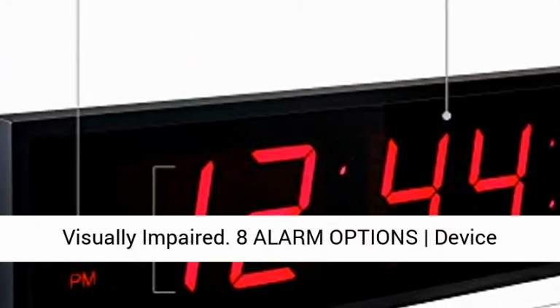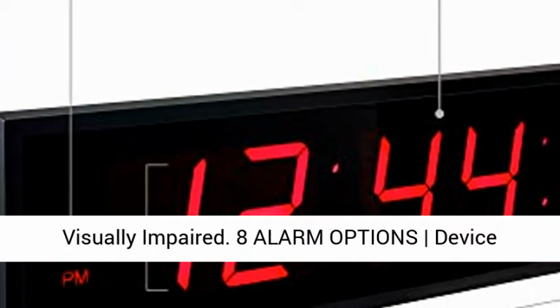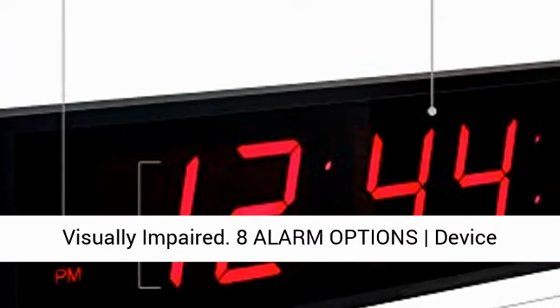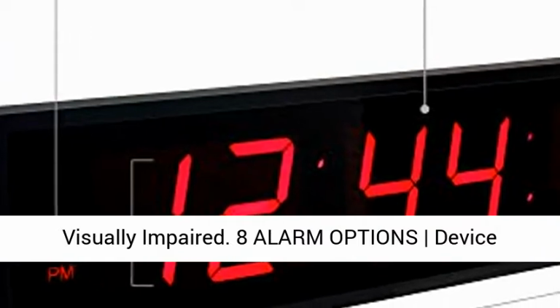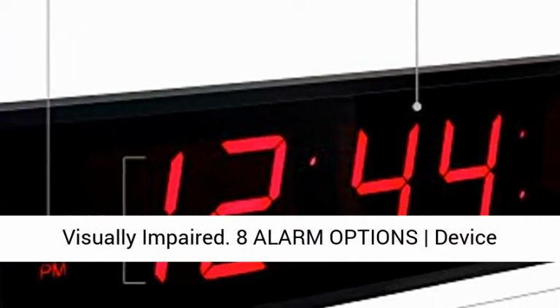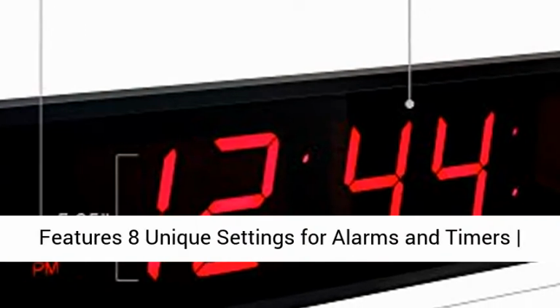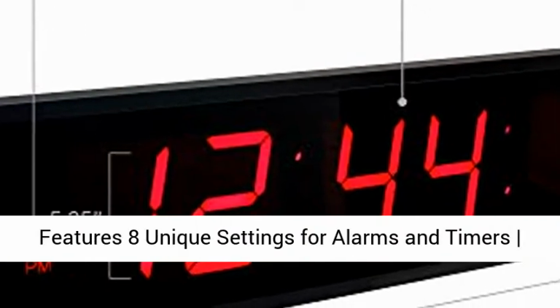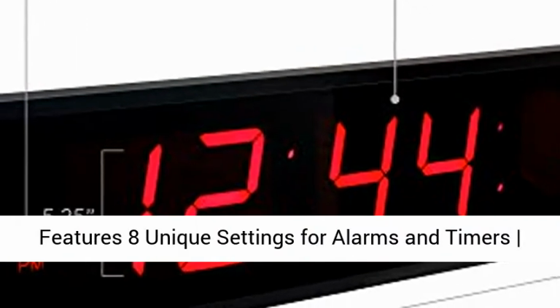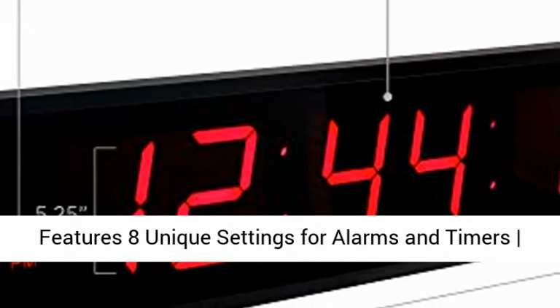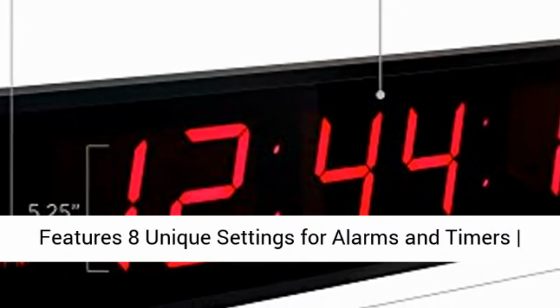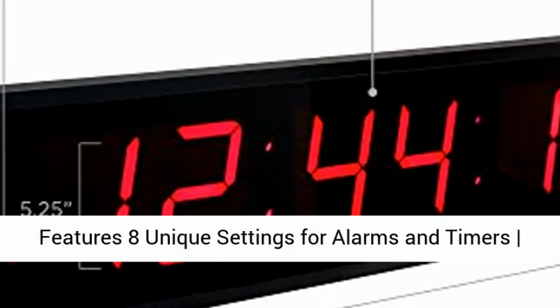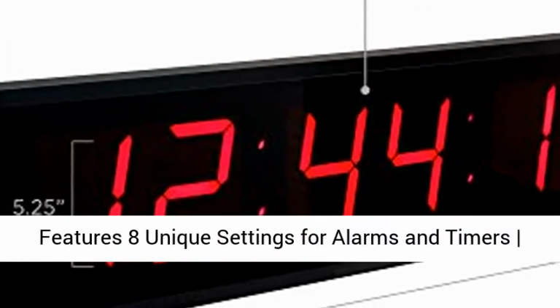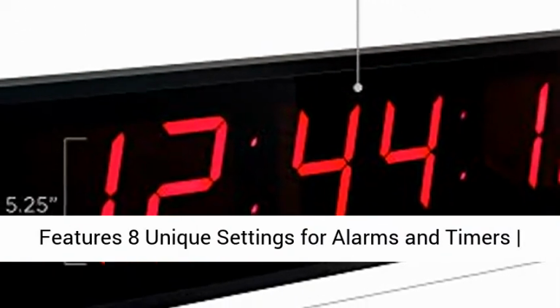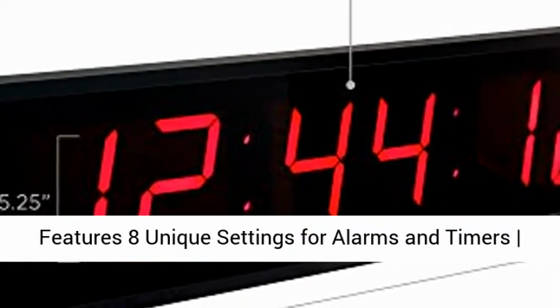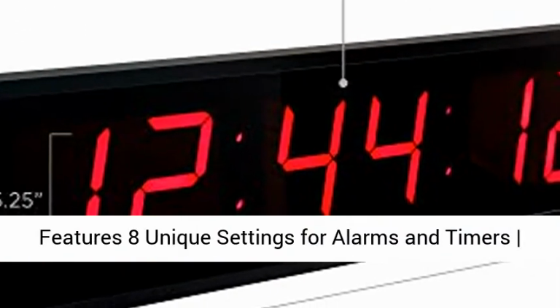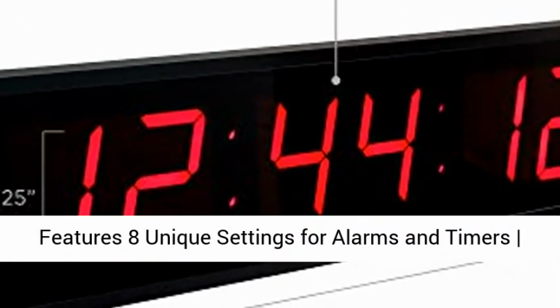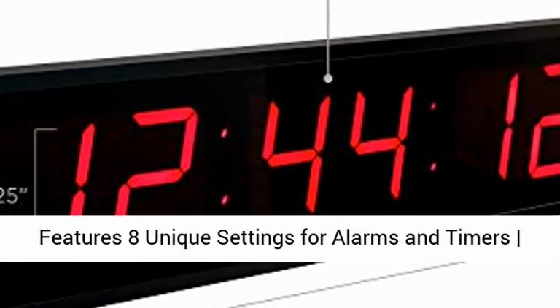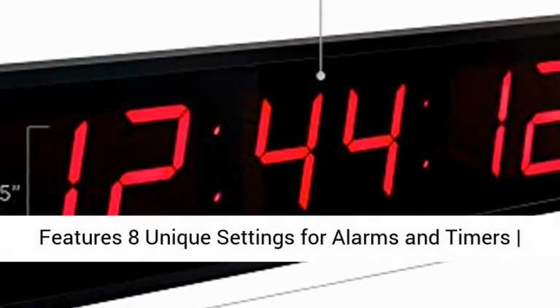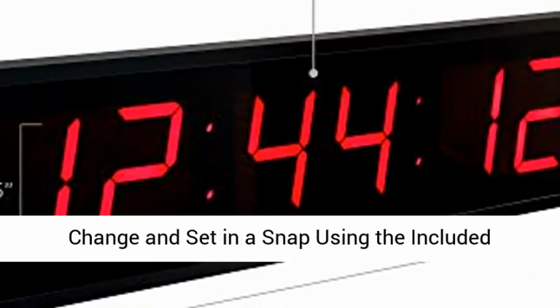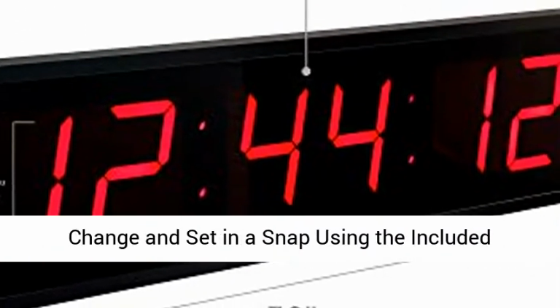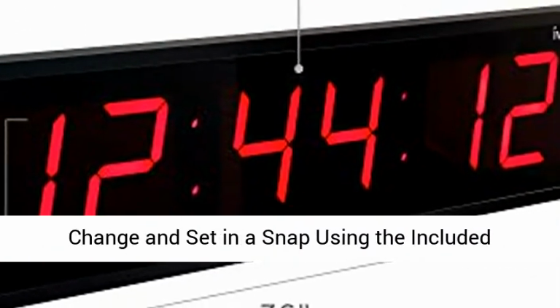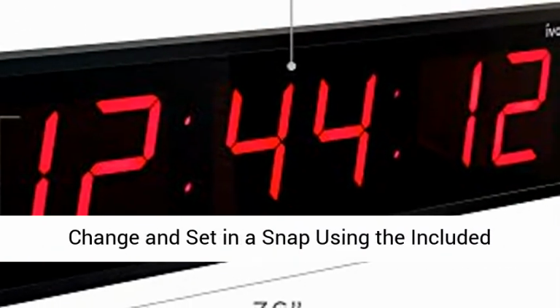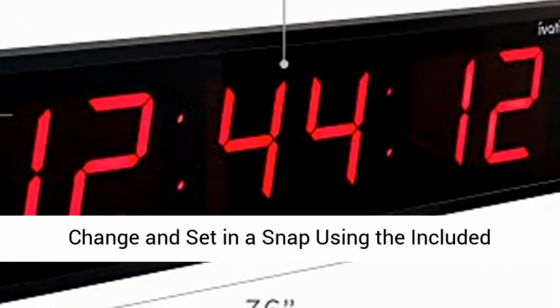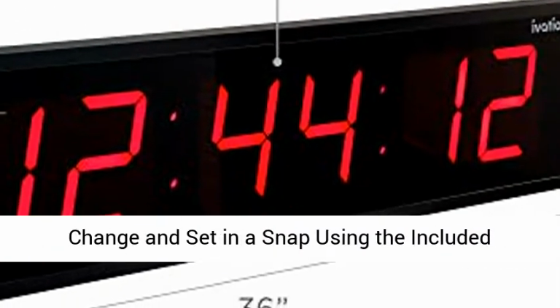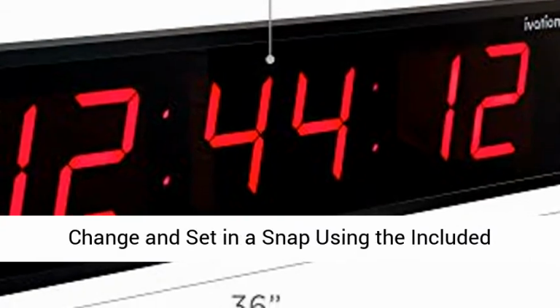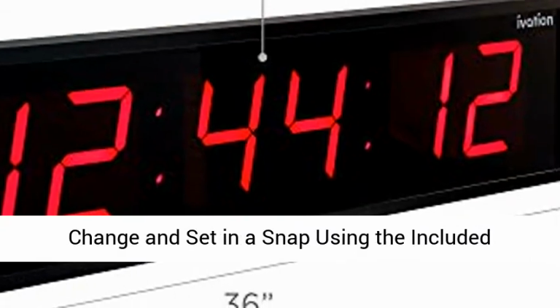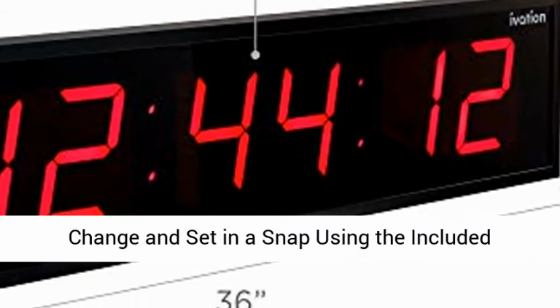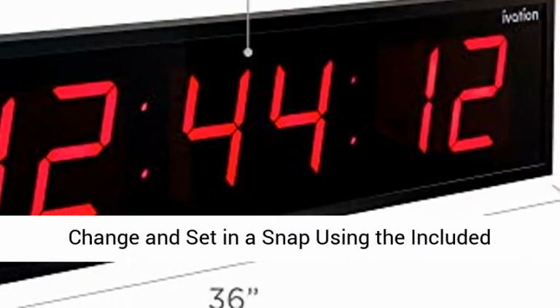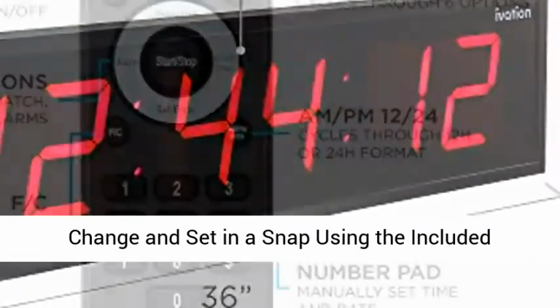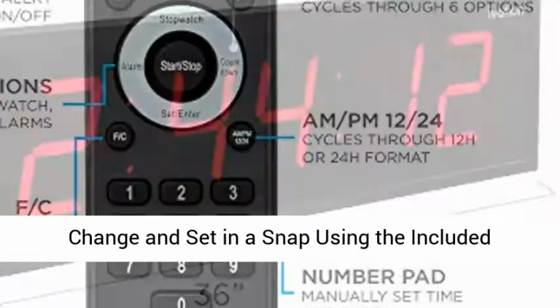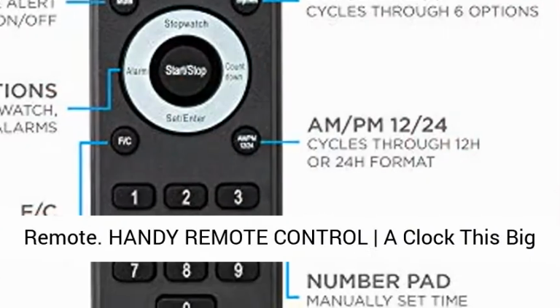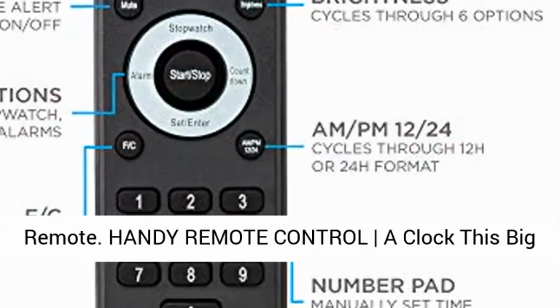8 alarm options — device features 8 unique settings for alarms and timers. Change and set in a snap using the included remote.